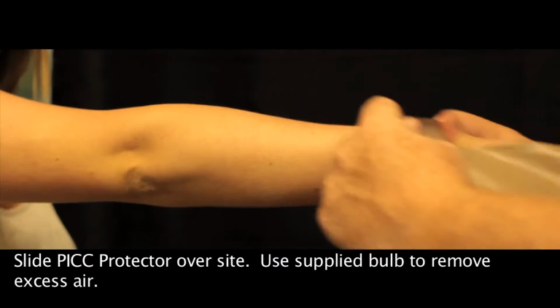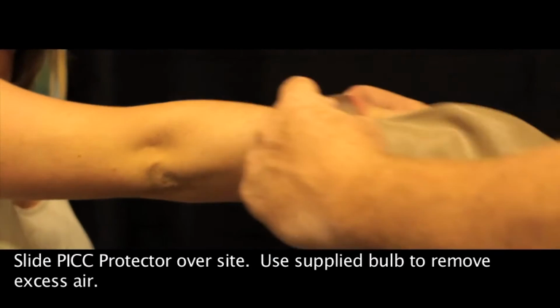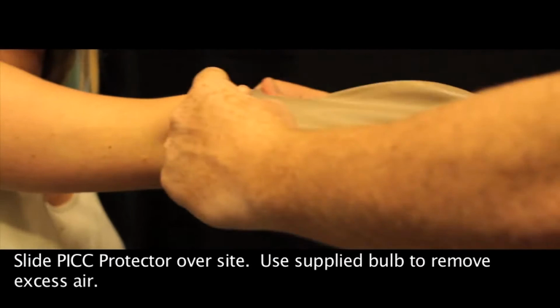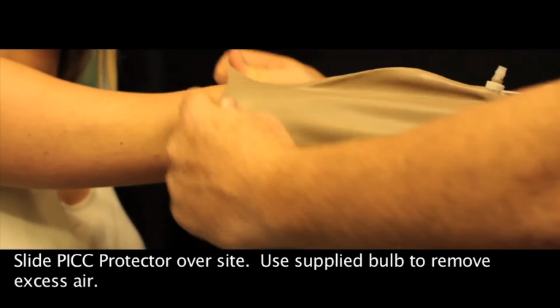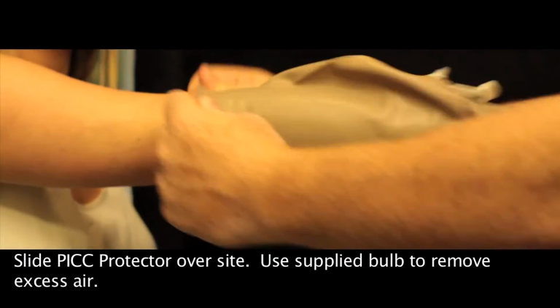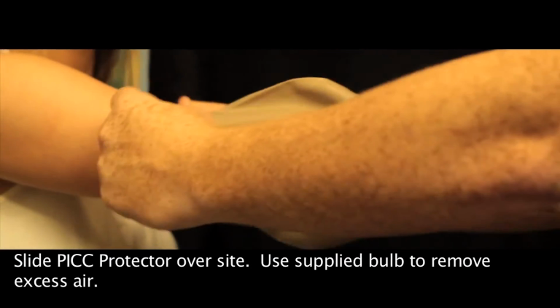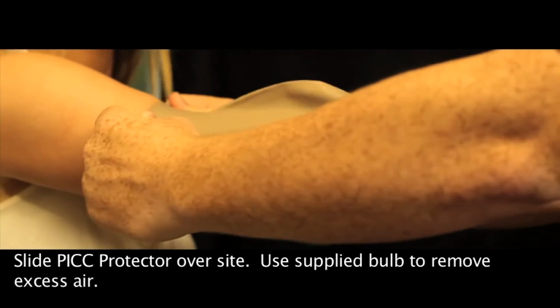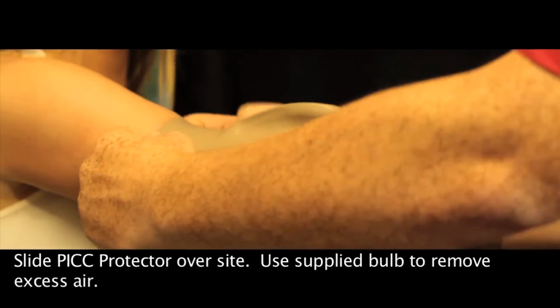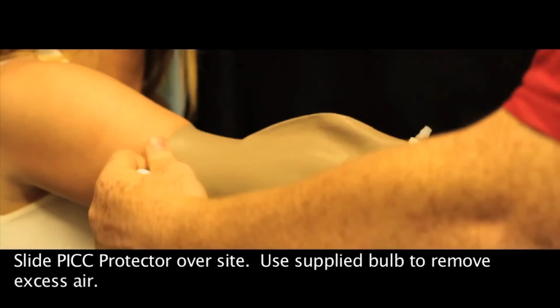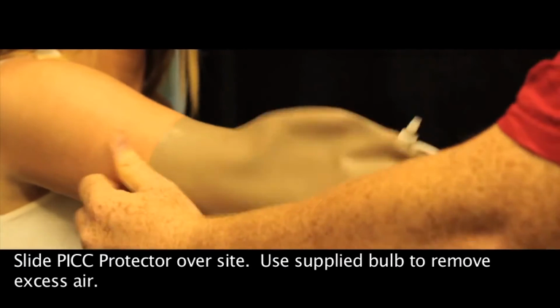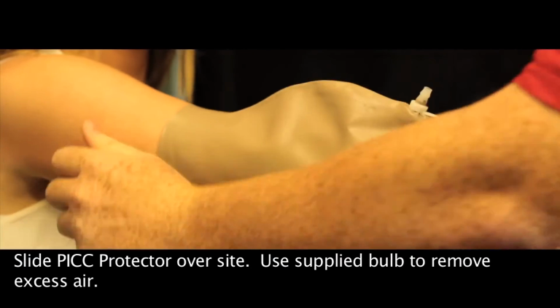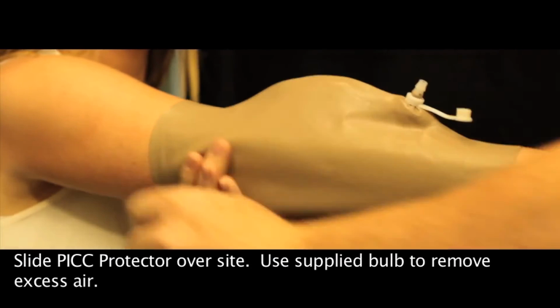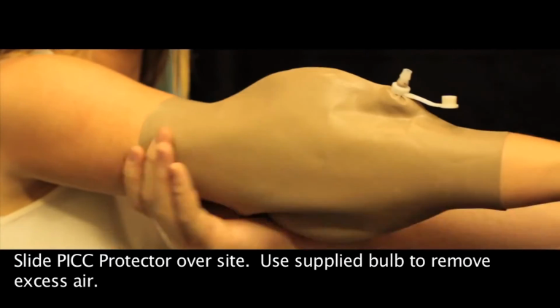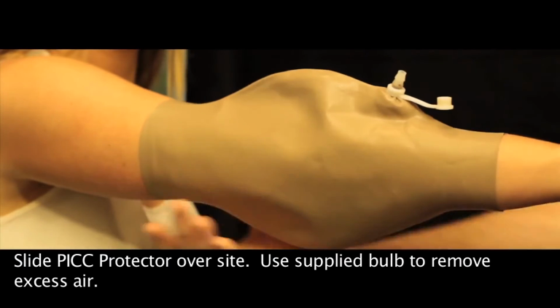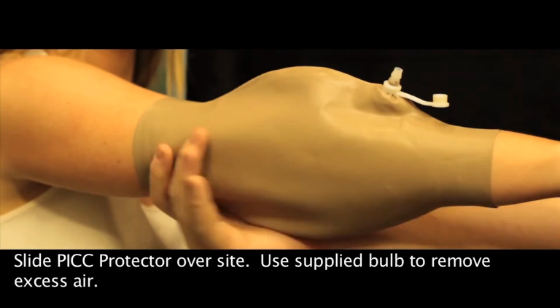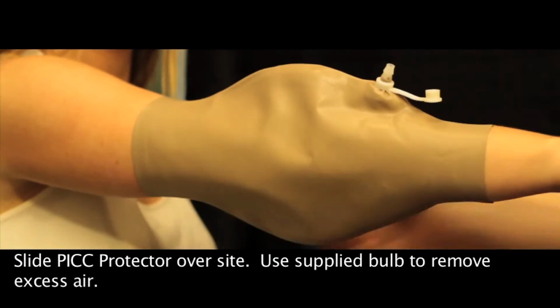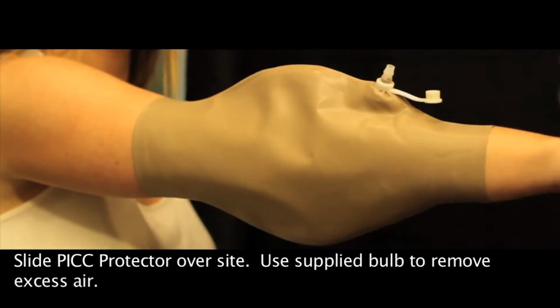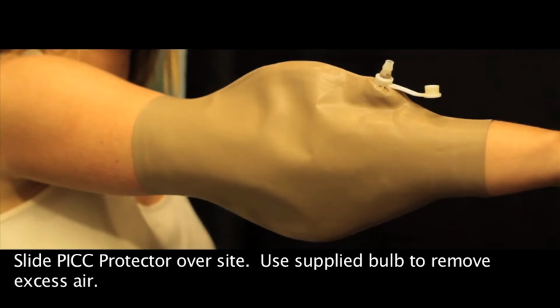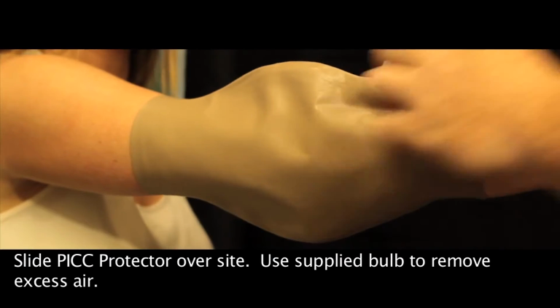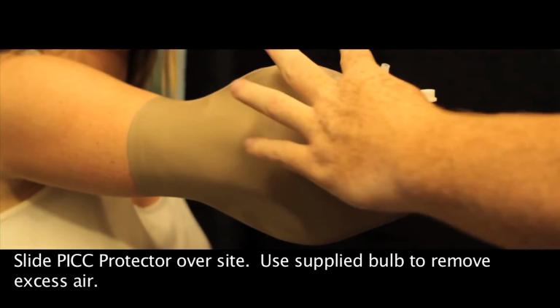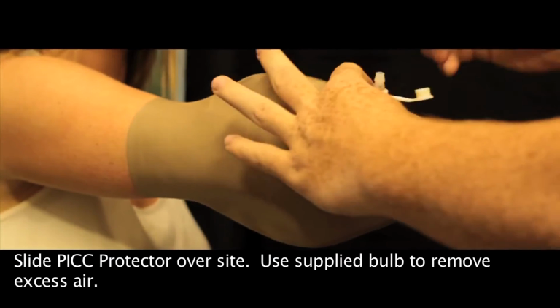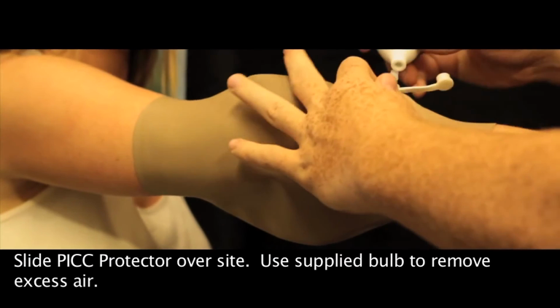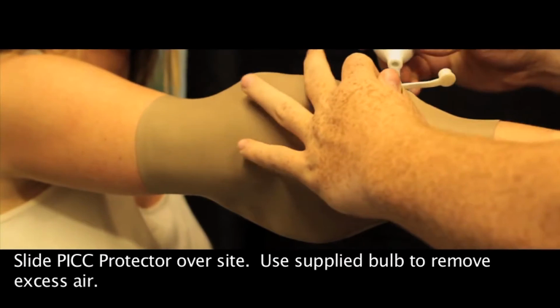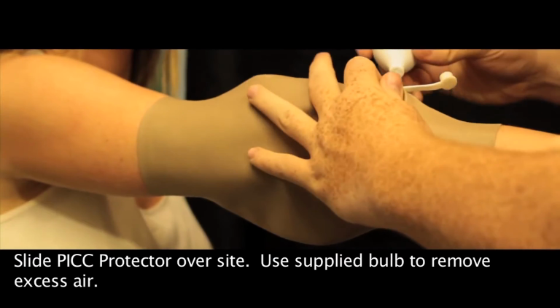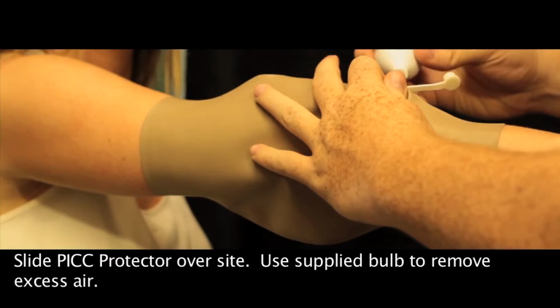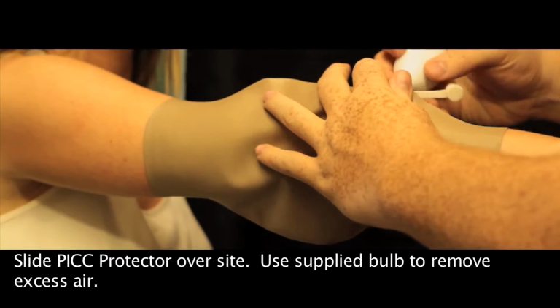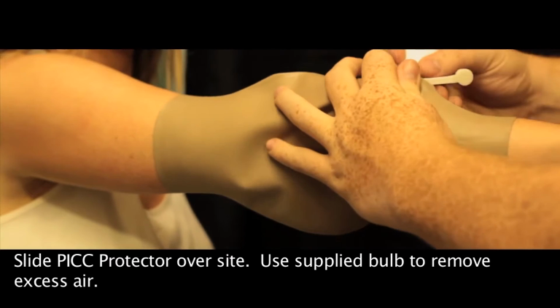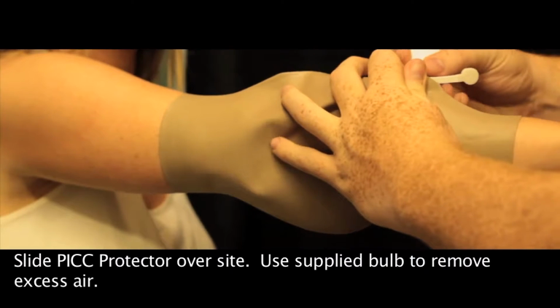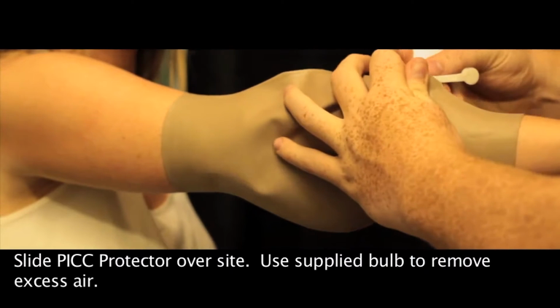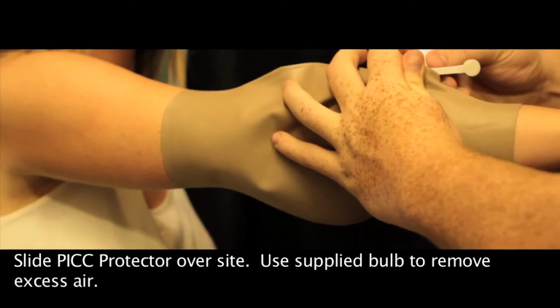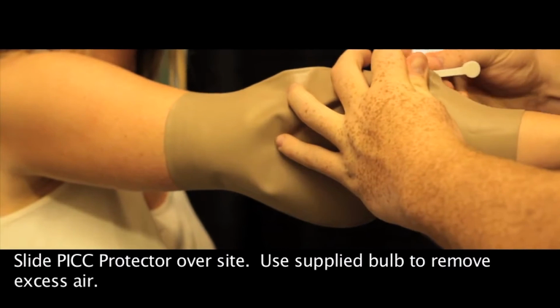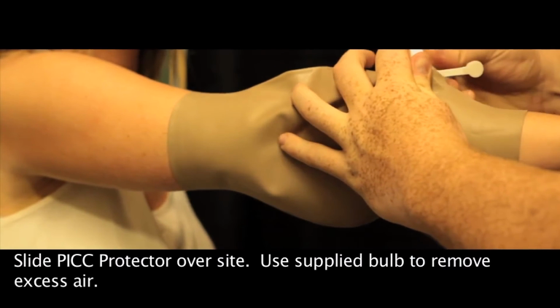Next, slide the Dry Pro Pick Protector over the site and use the supply bulb to remove any excess air and create the vacuum seal.